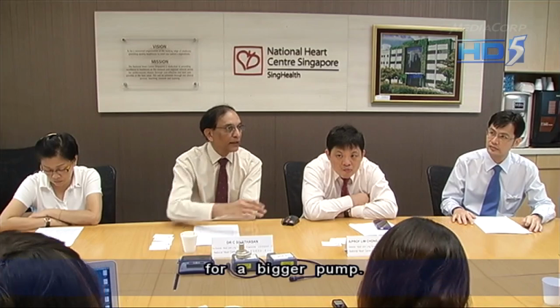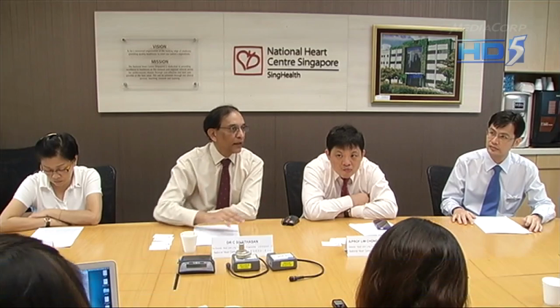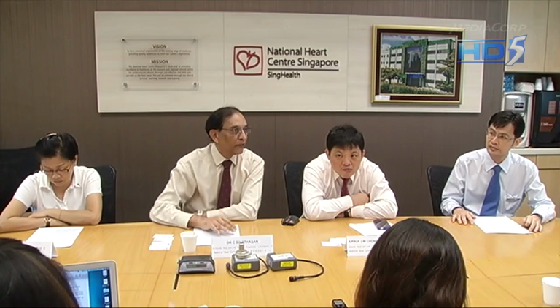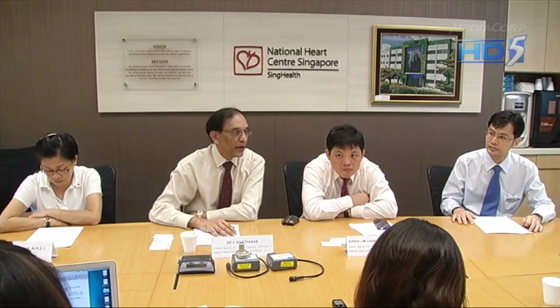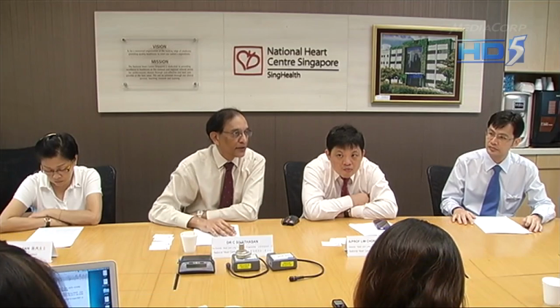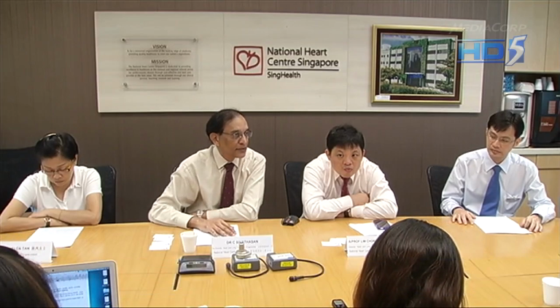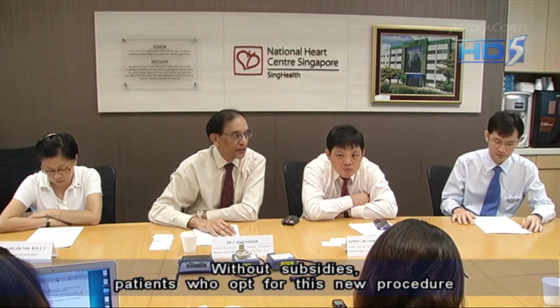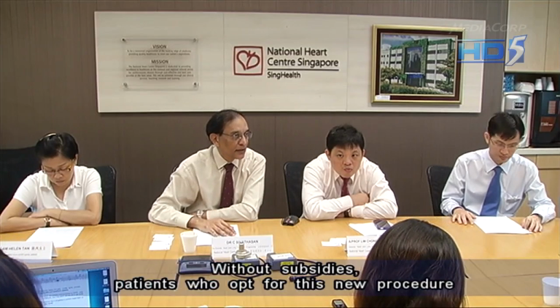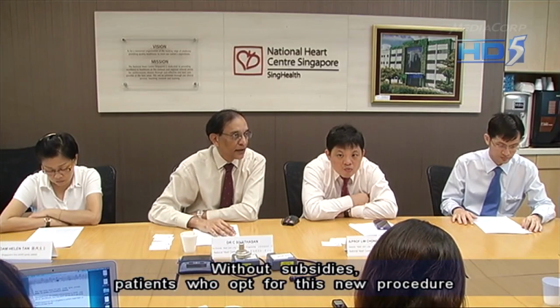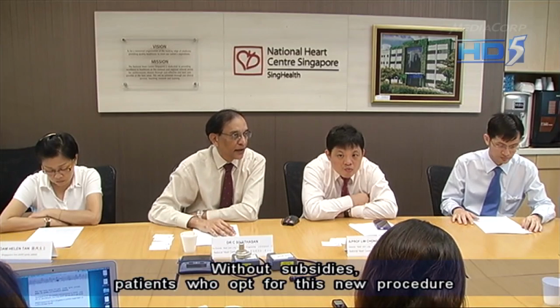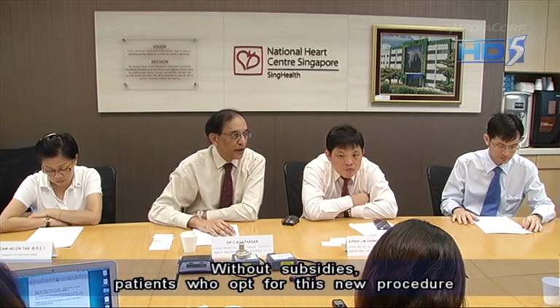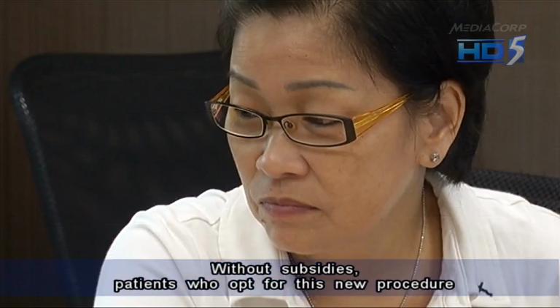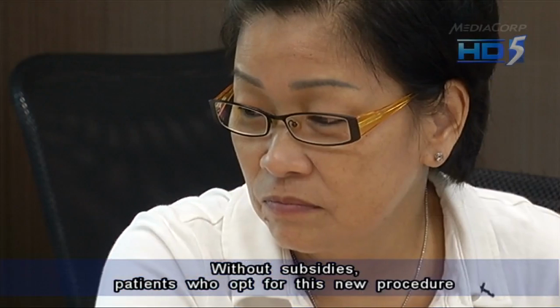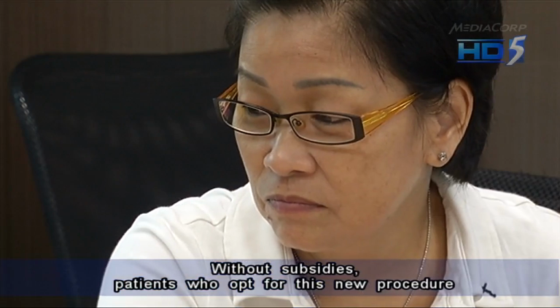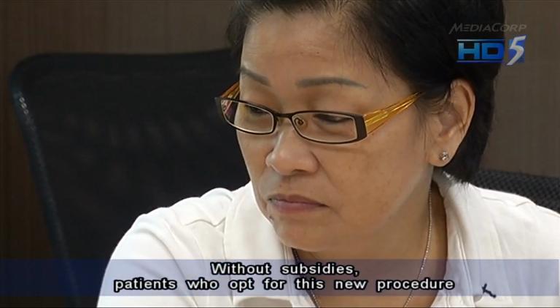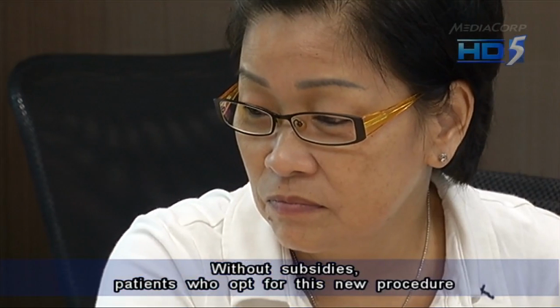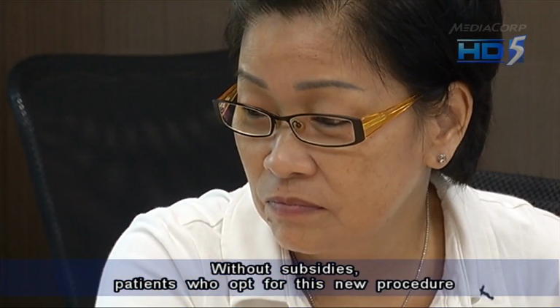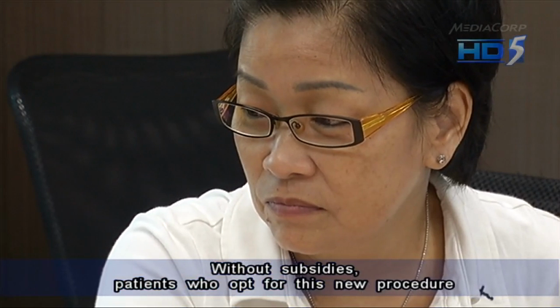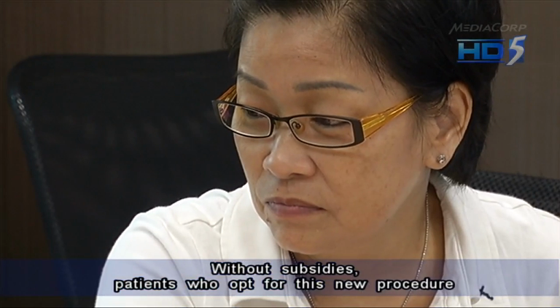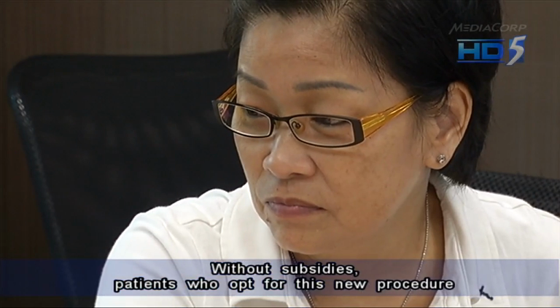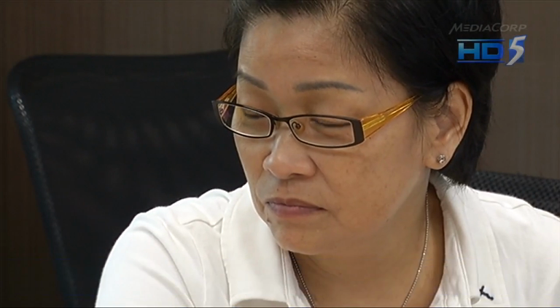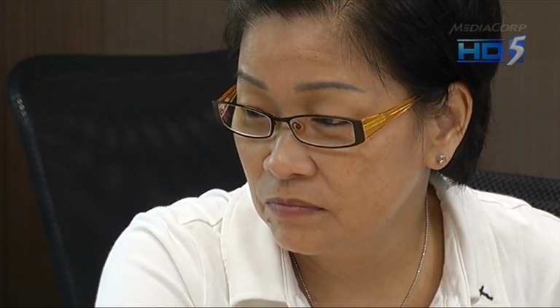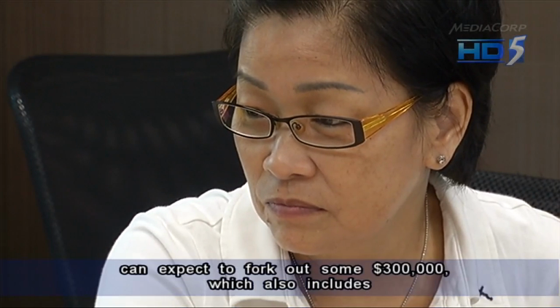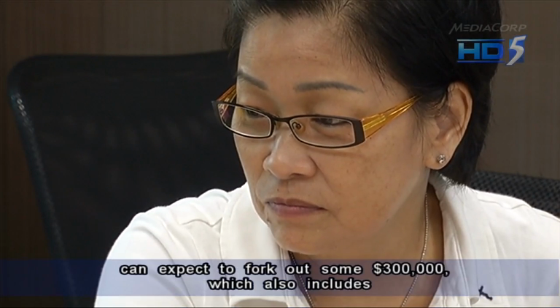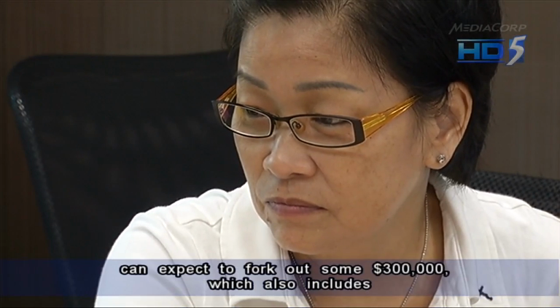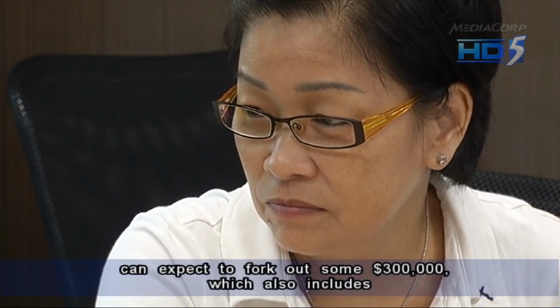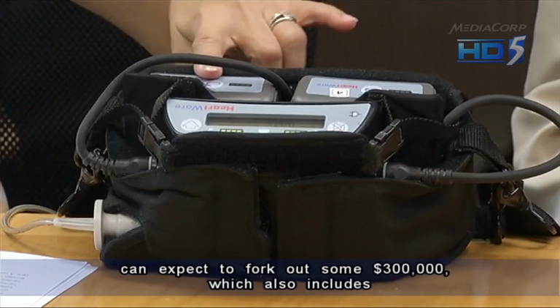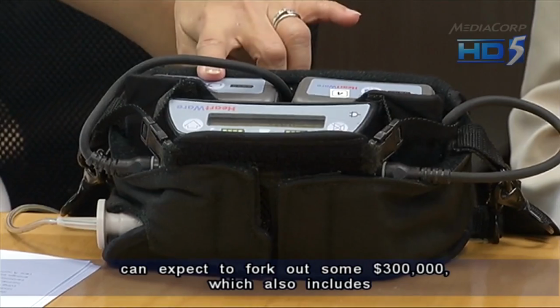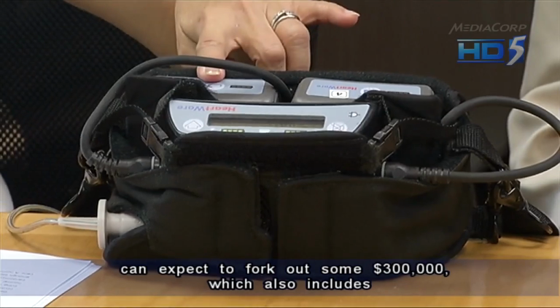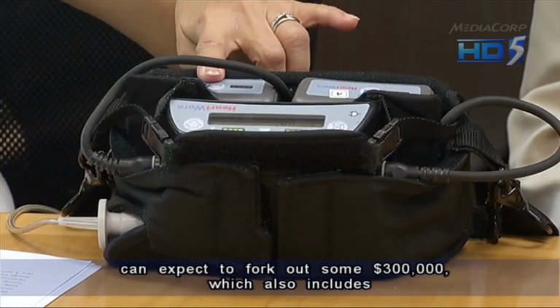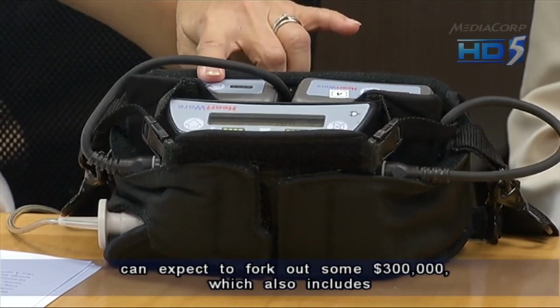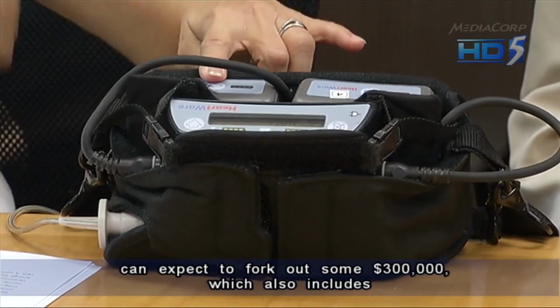Without subsidies, patients who opt for this new procedure can expect to fork out some $300,000, which also includes their hospitalization stay.